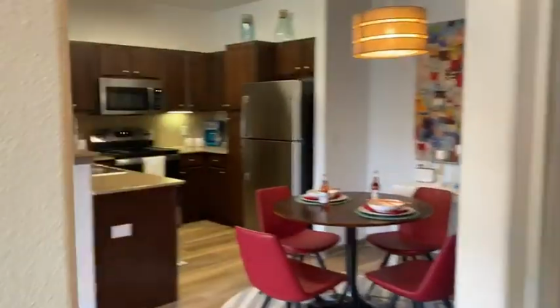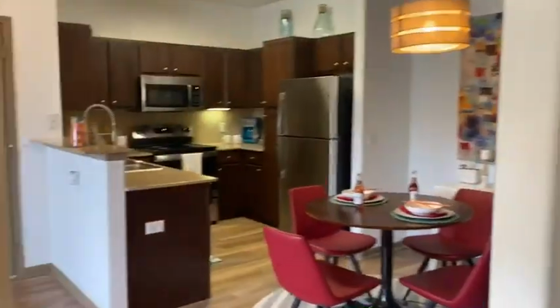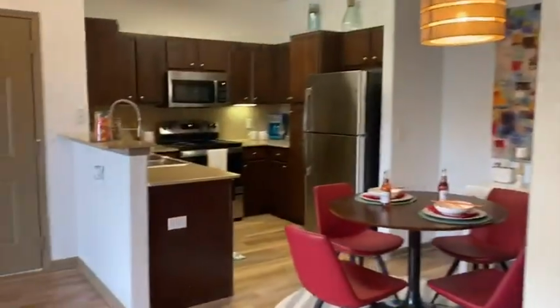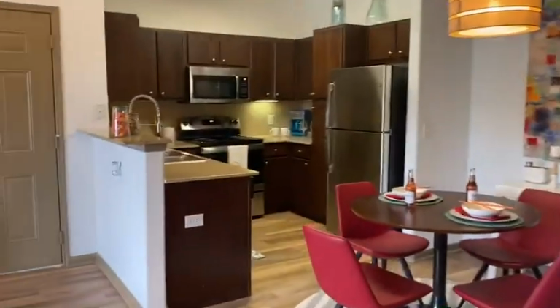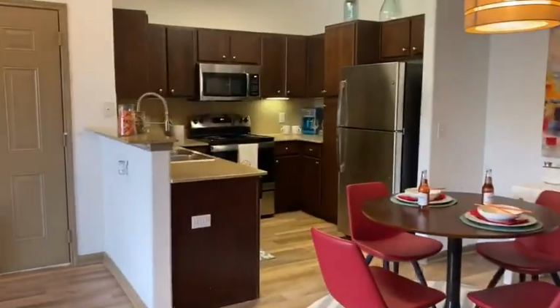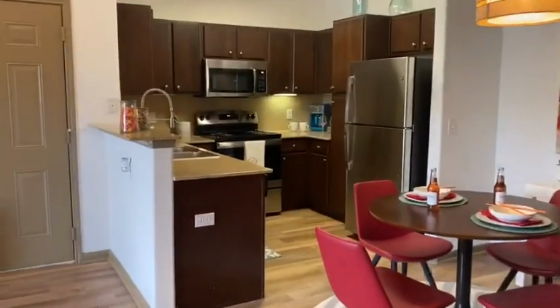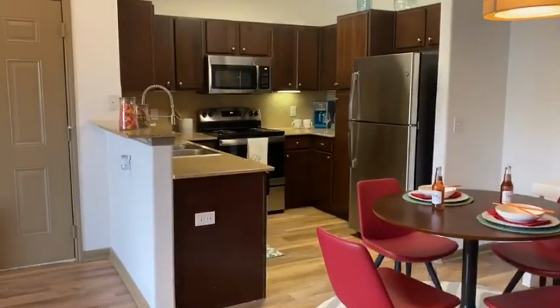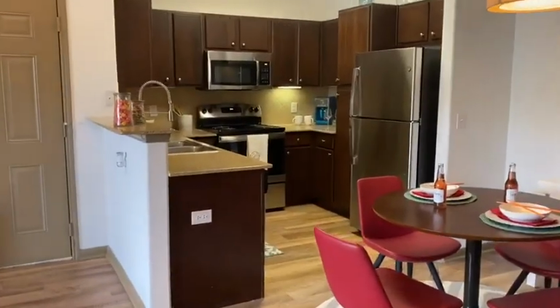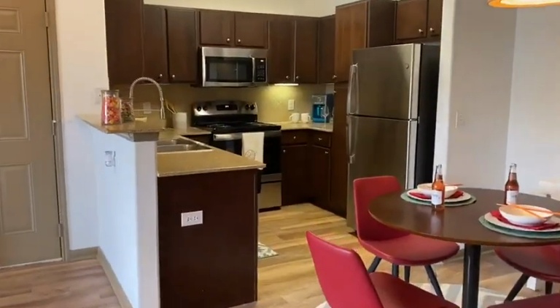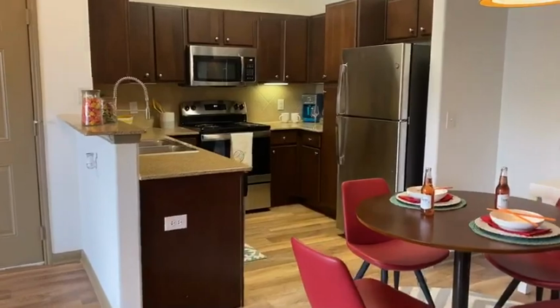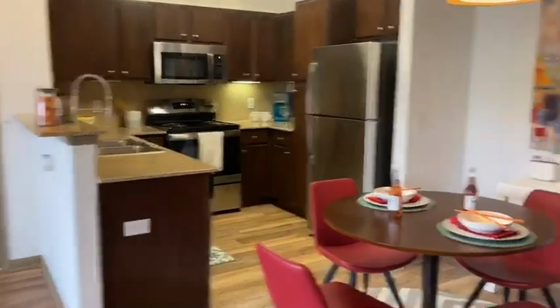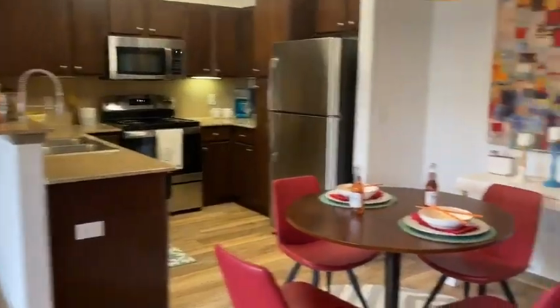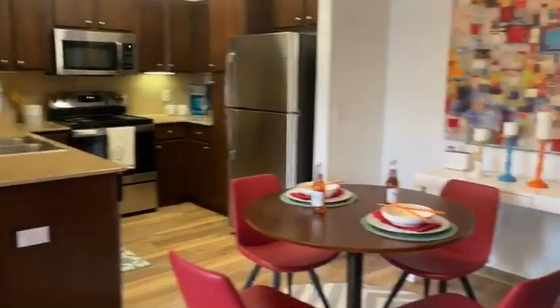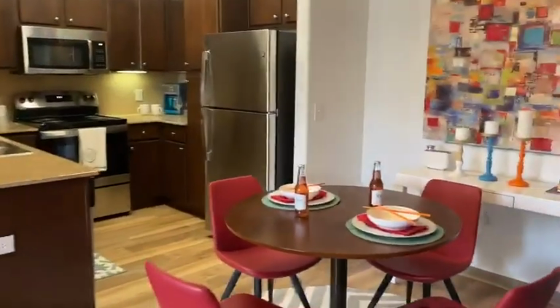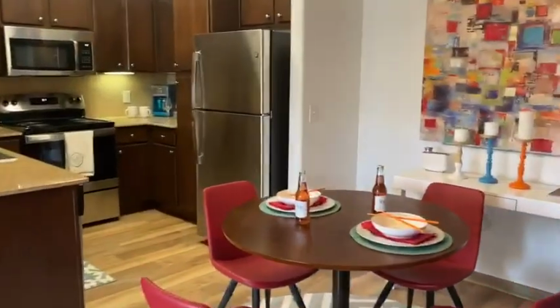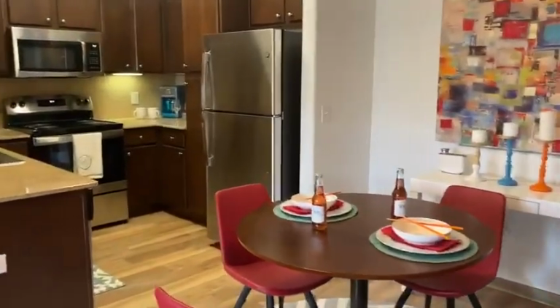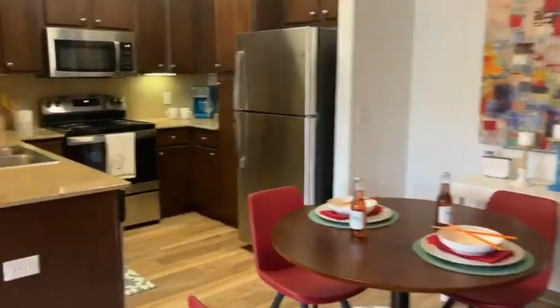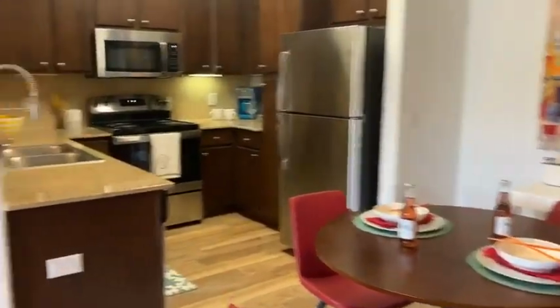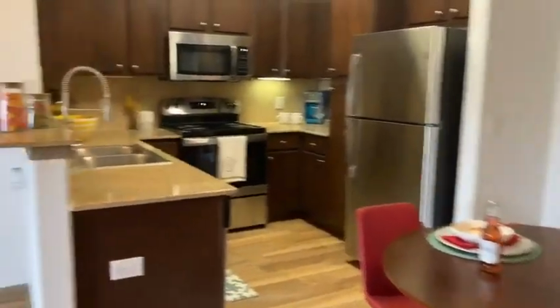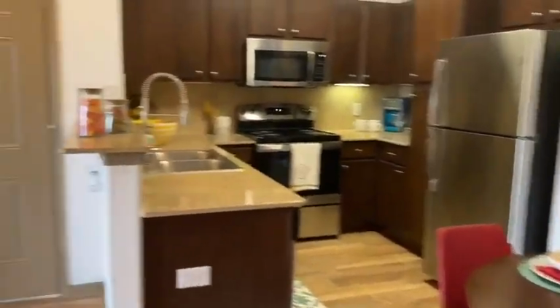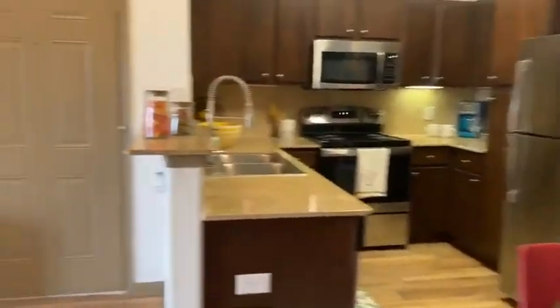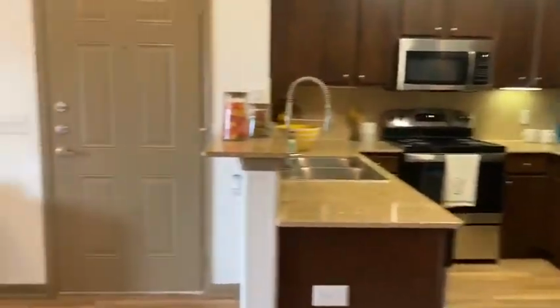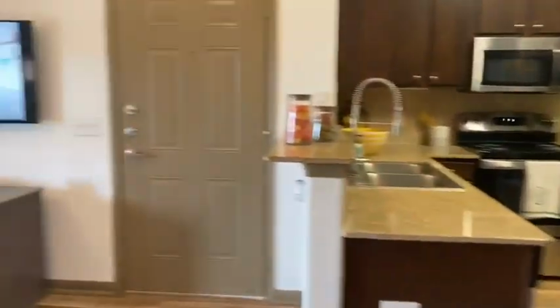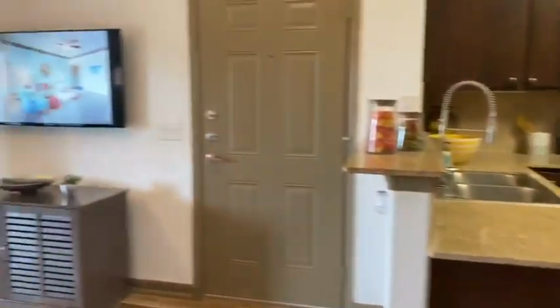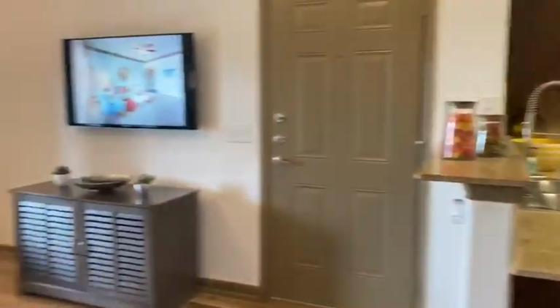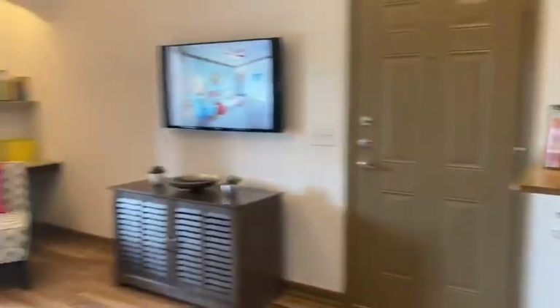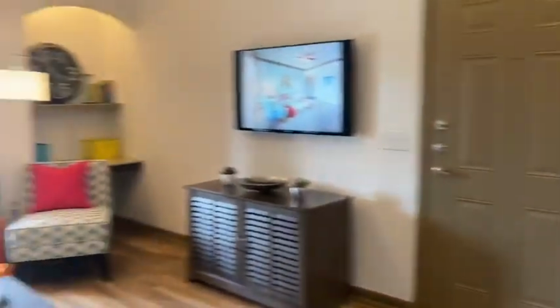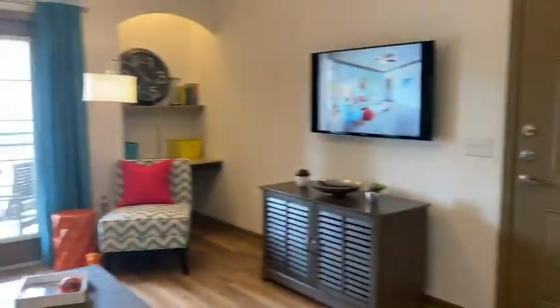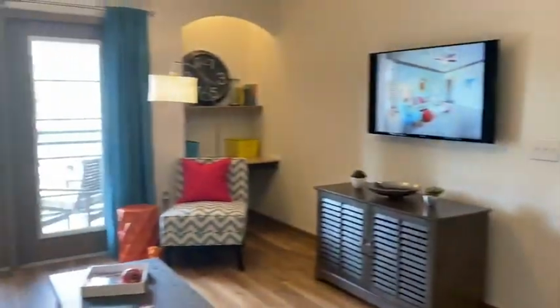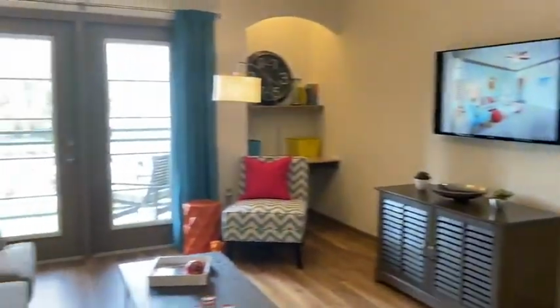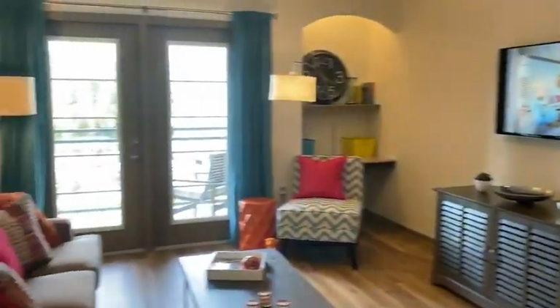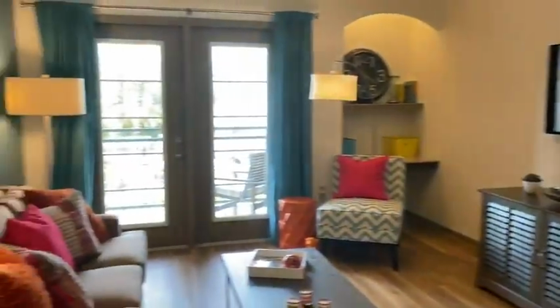This is our Corpus Christi floor plan — one bed, one bath.